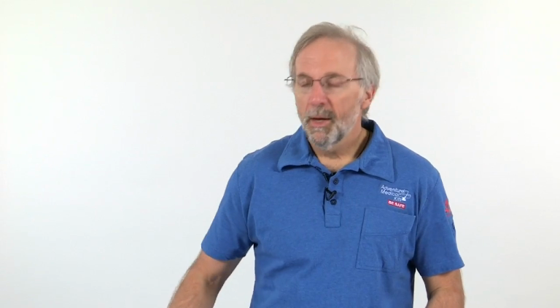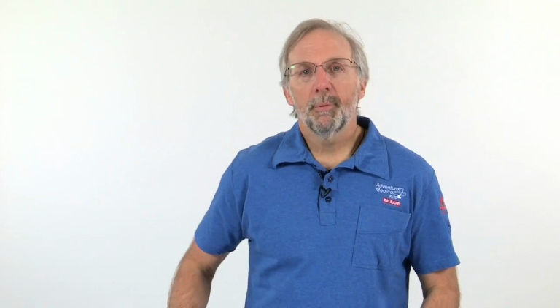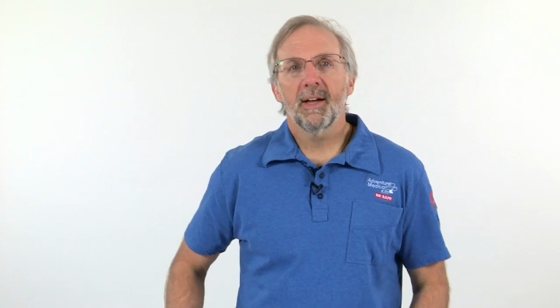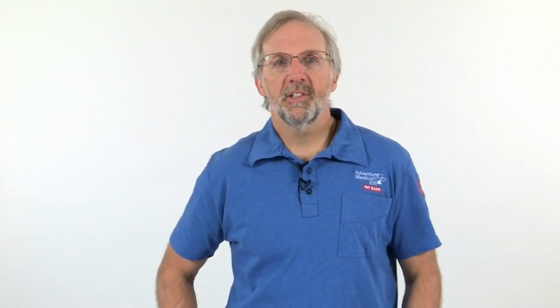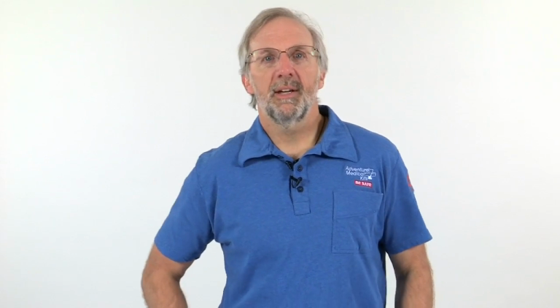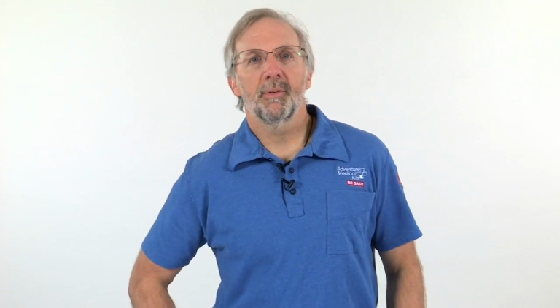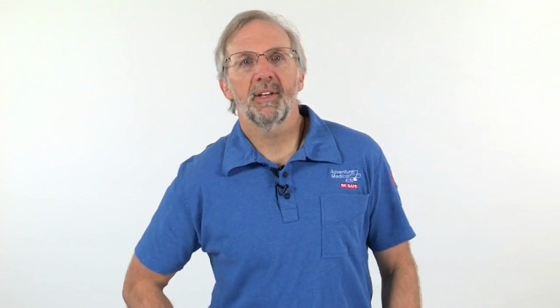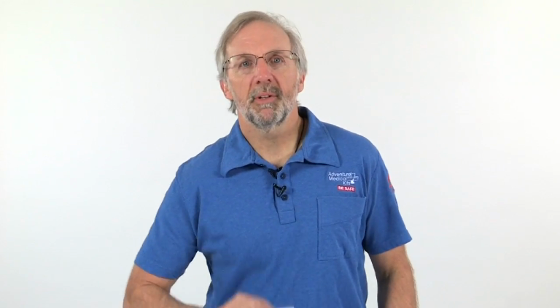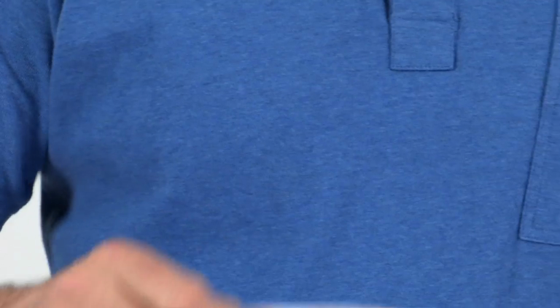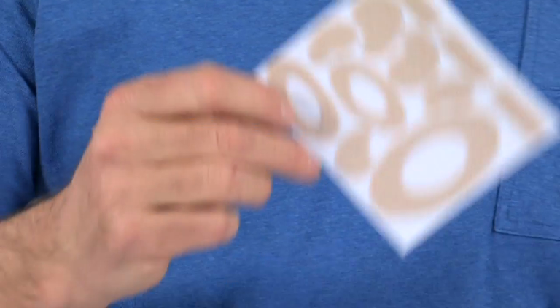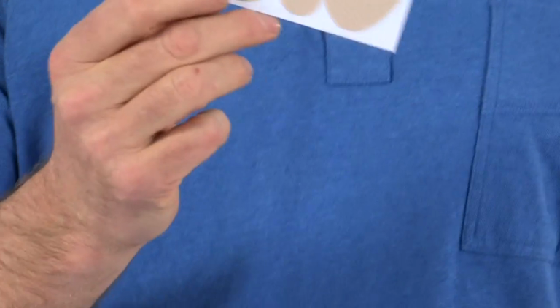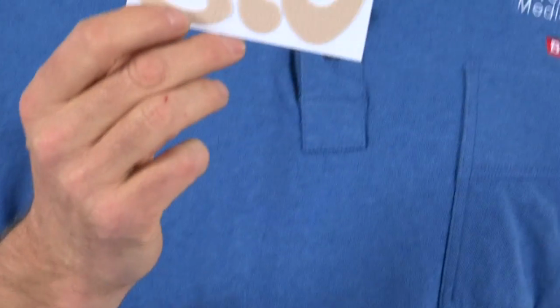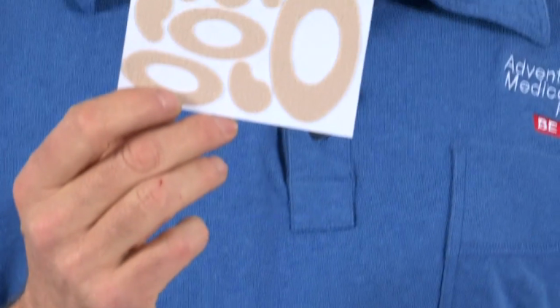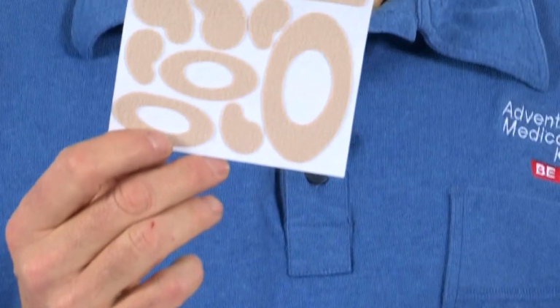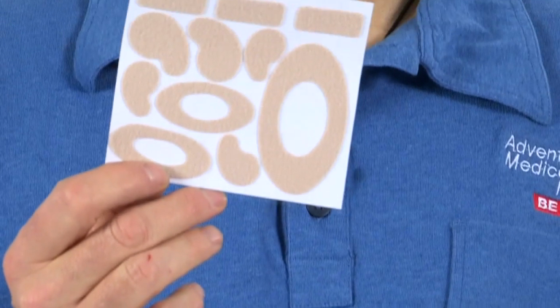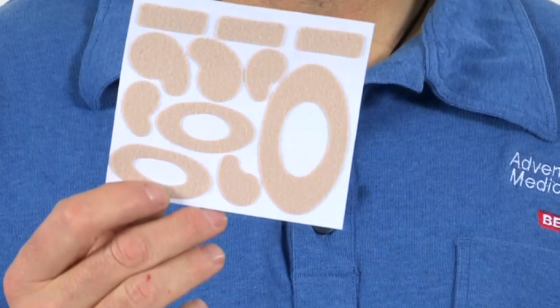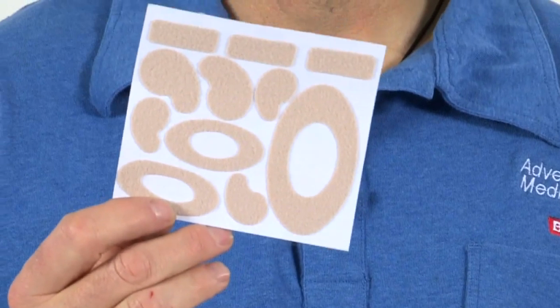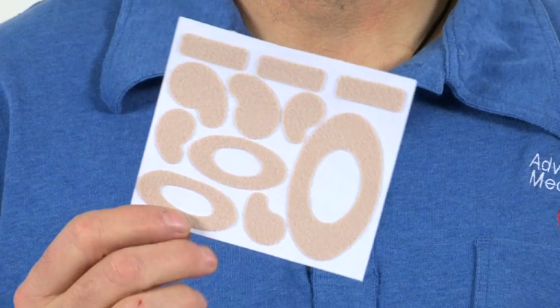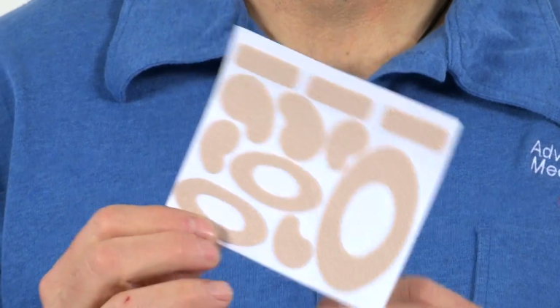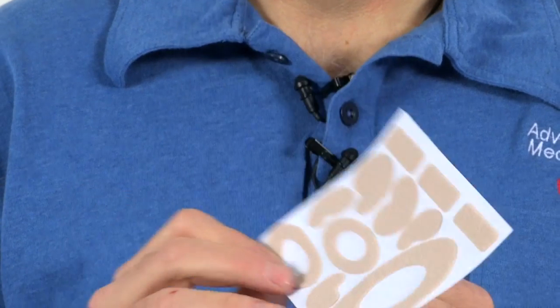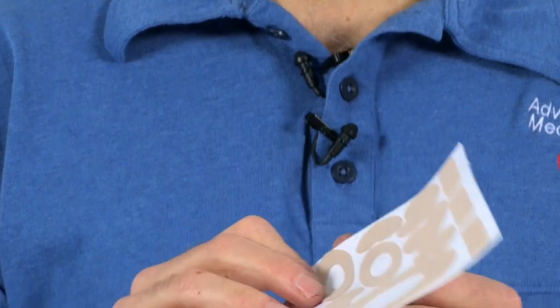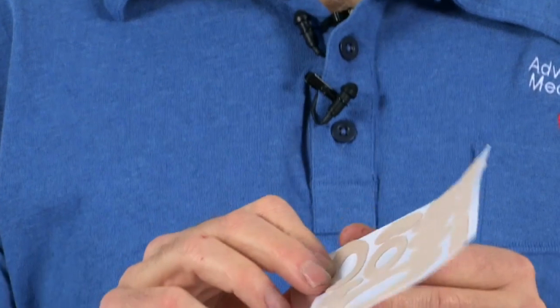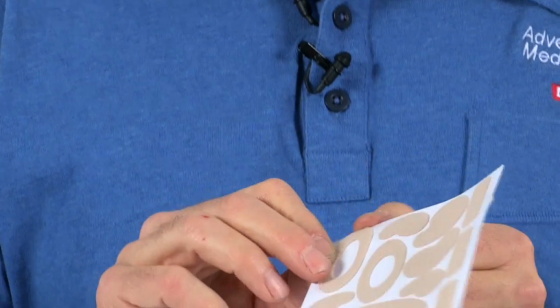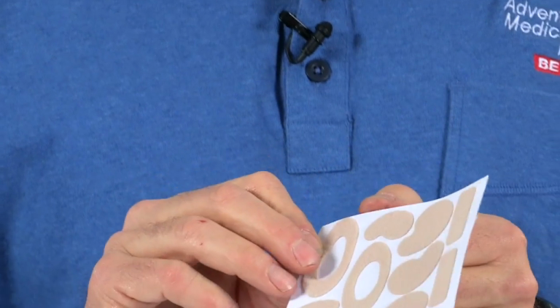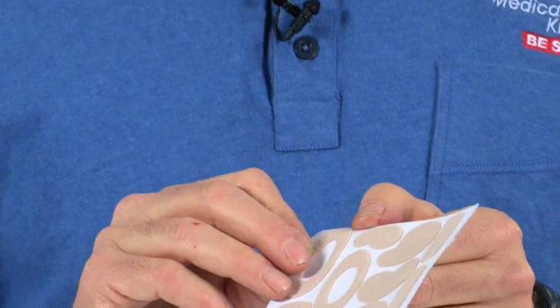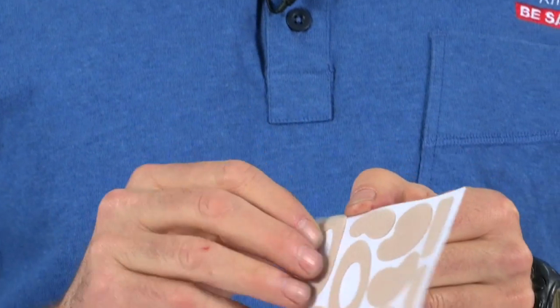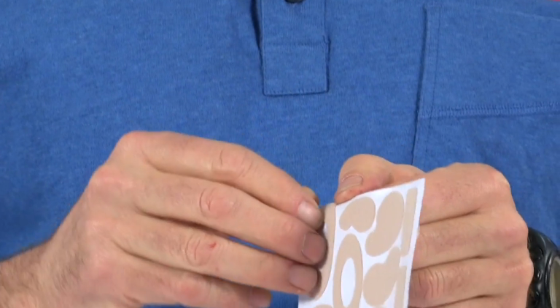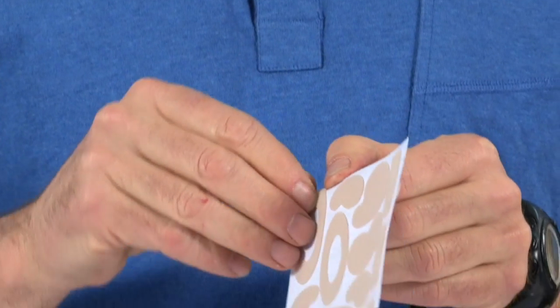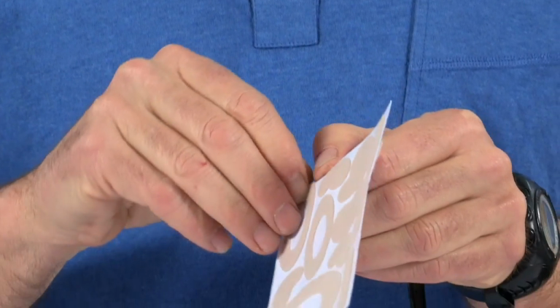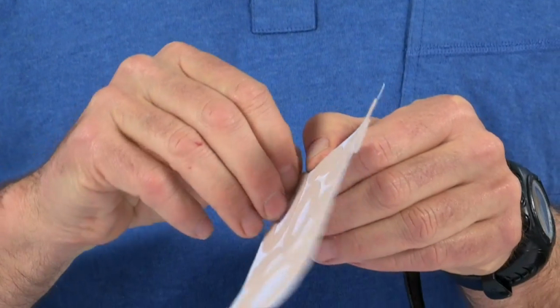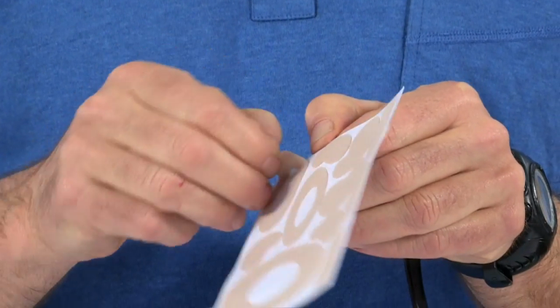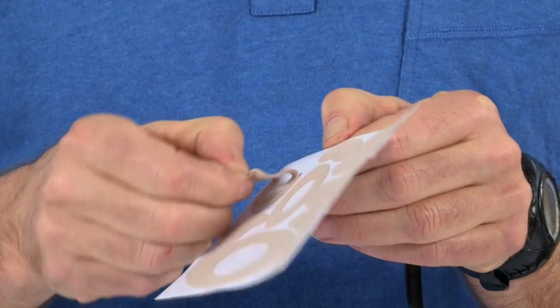Pre-cut and shaped moleskin blister dressings make easy work of treating blisters and hot spots. No scissors required.